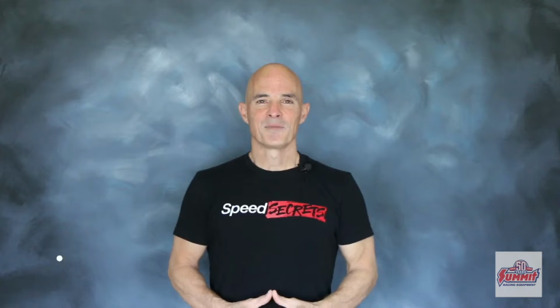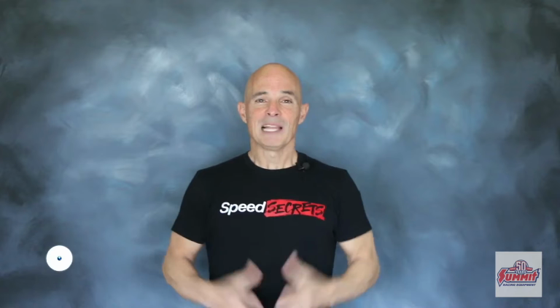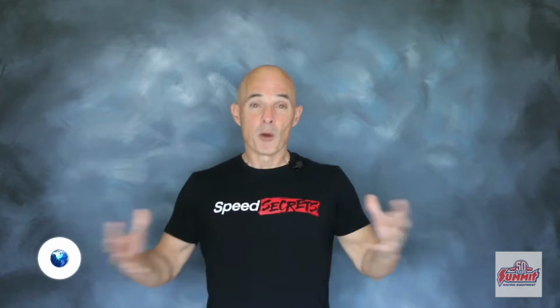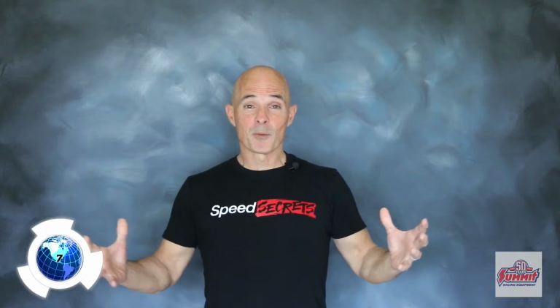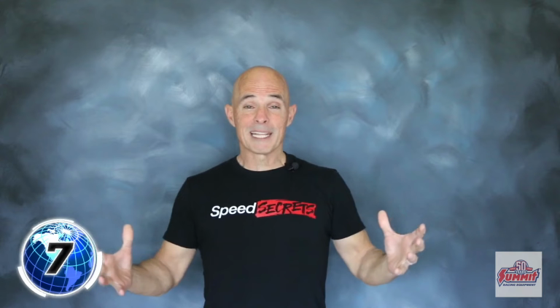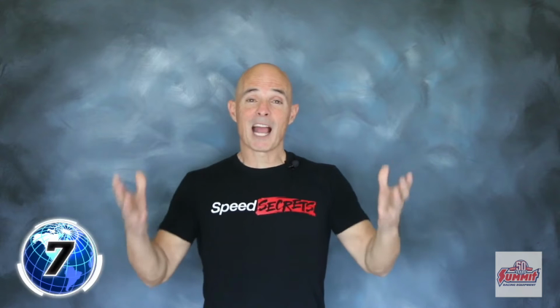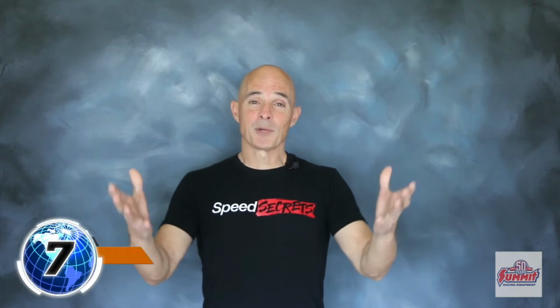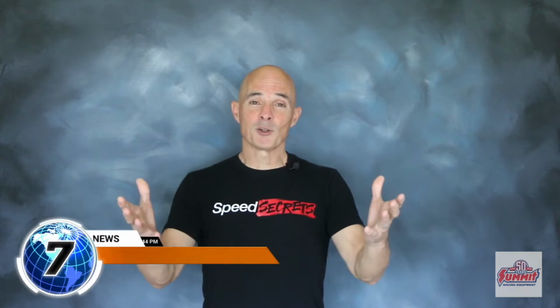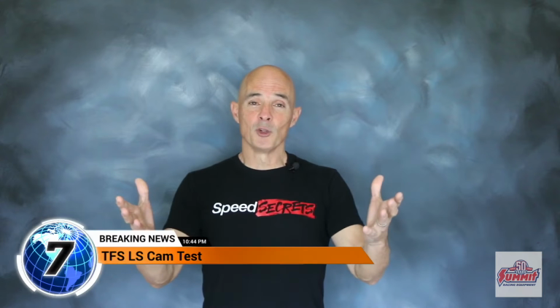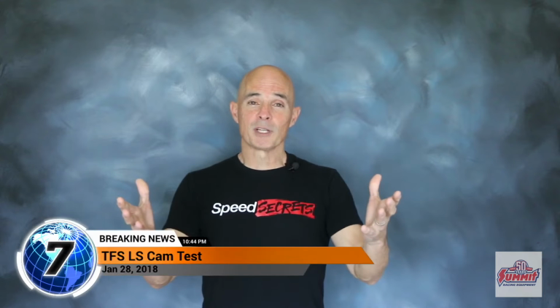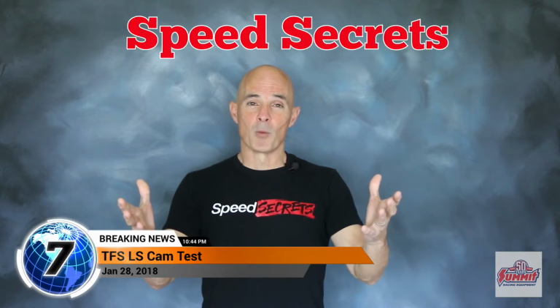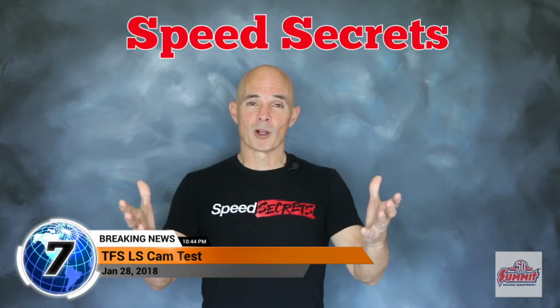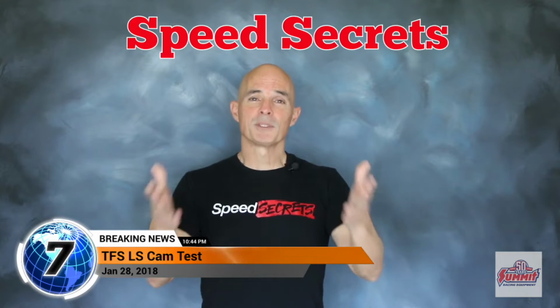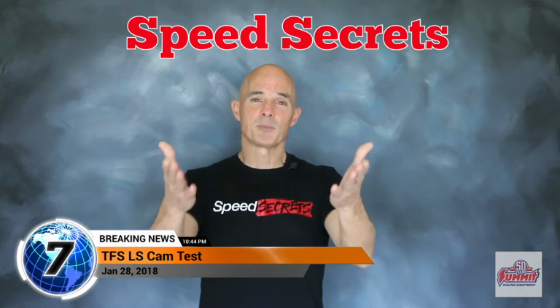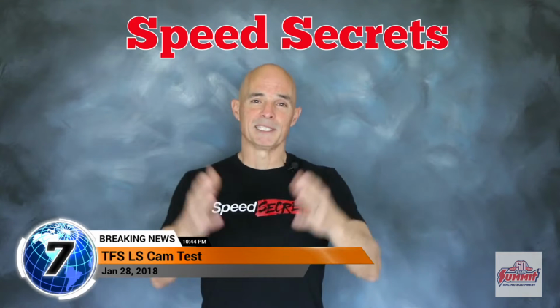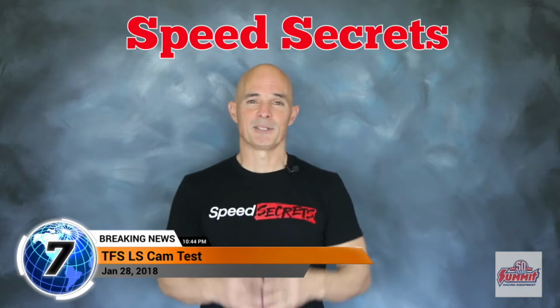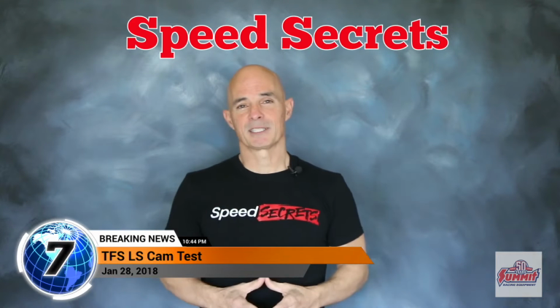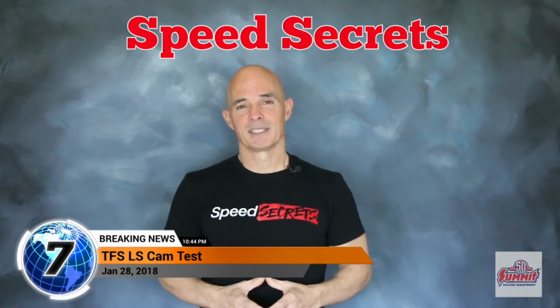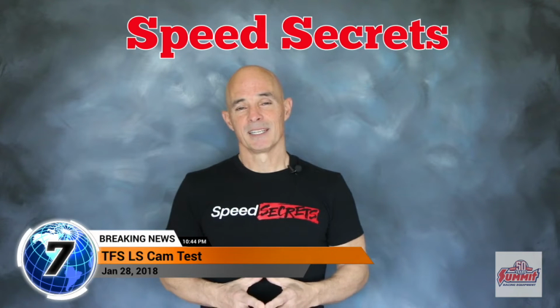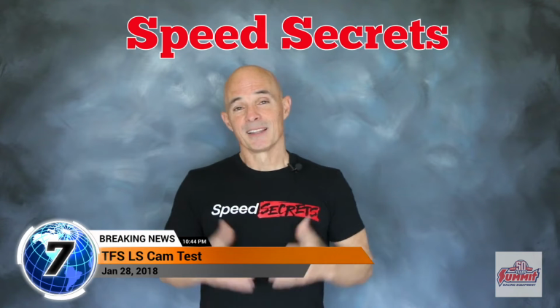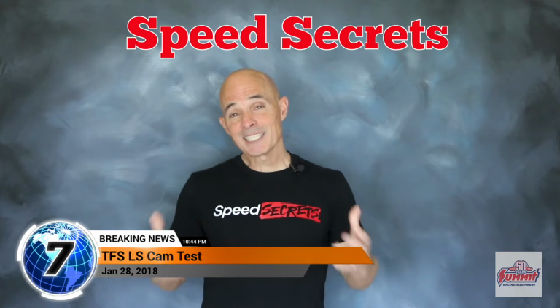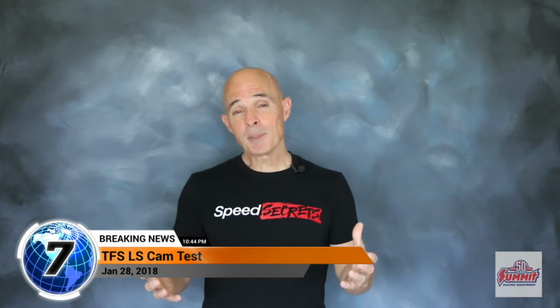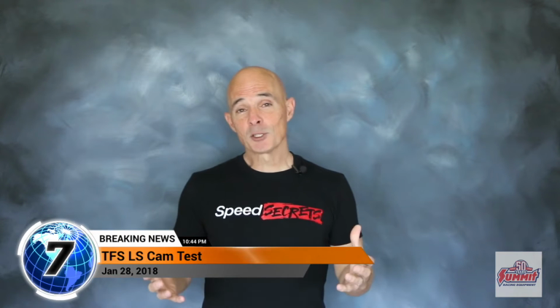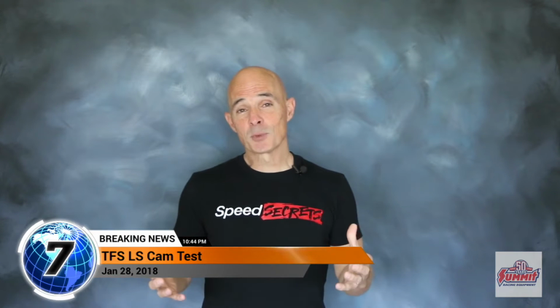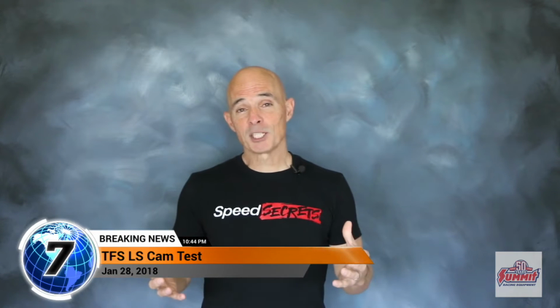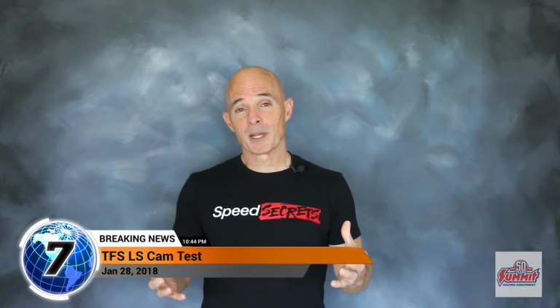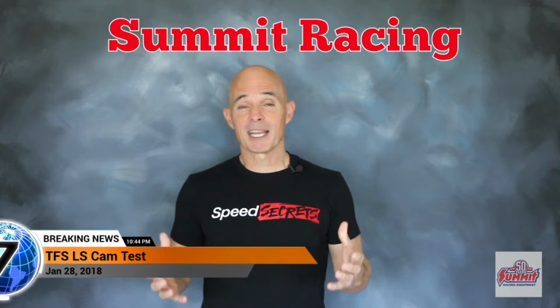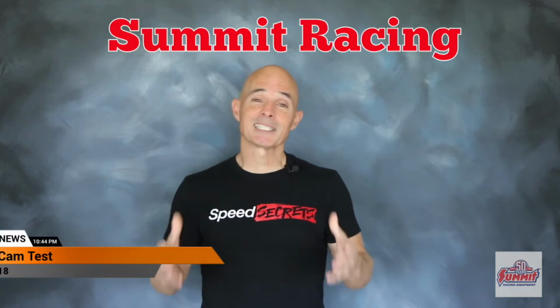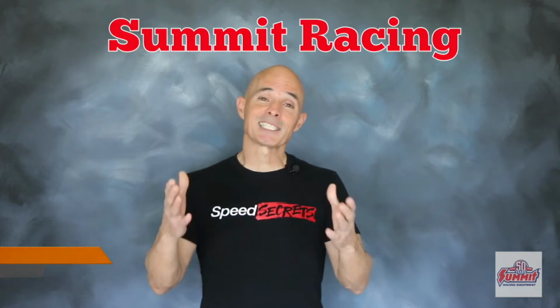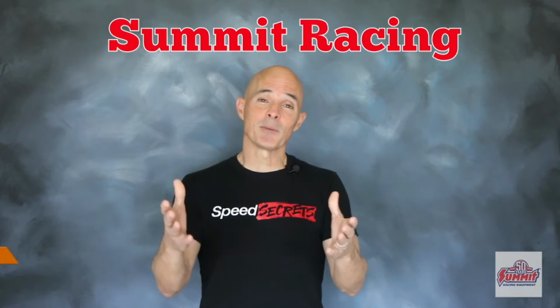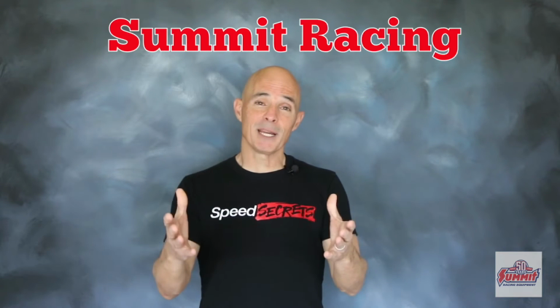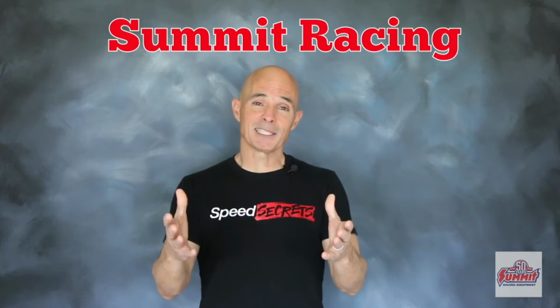Hello everybody, I'm Richard Holden and welcome to Speed Secrets. This episode is brought to you by the guys at Summit Racing.